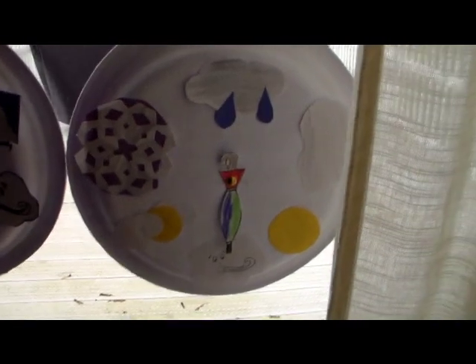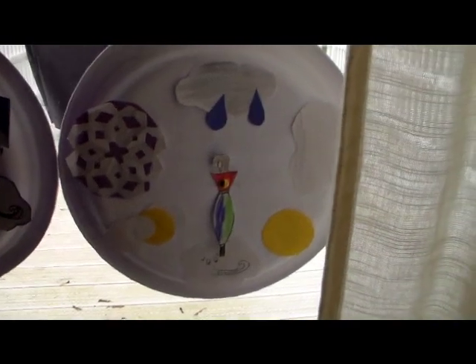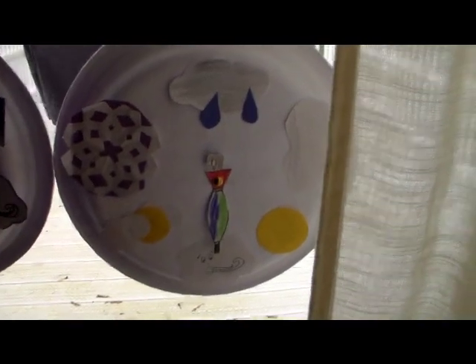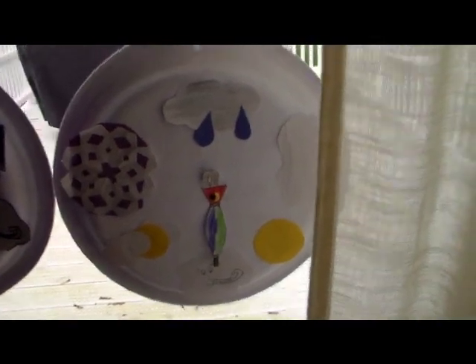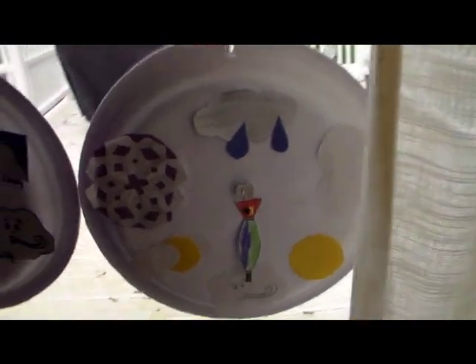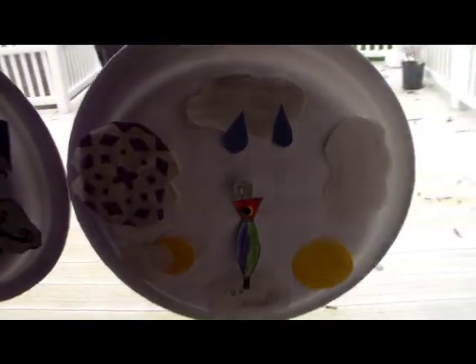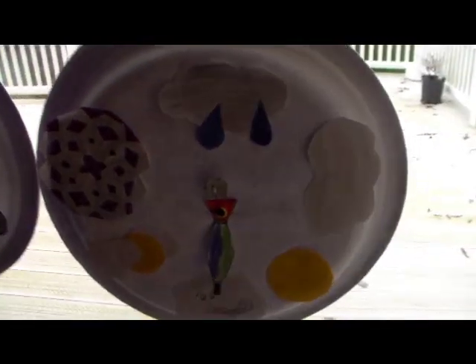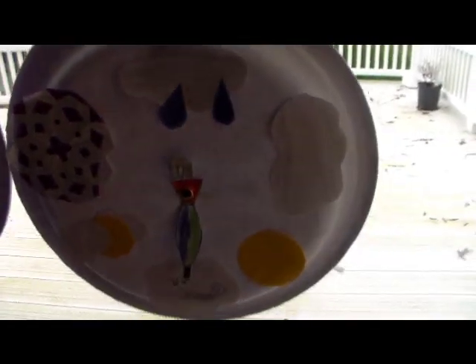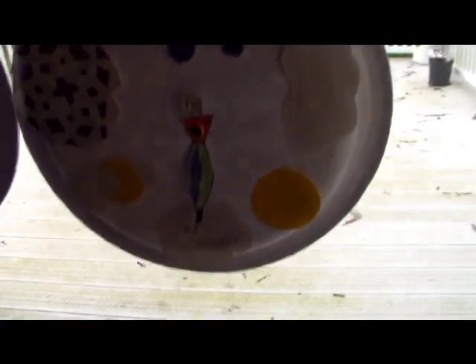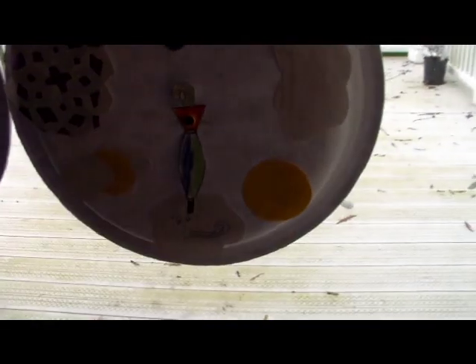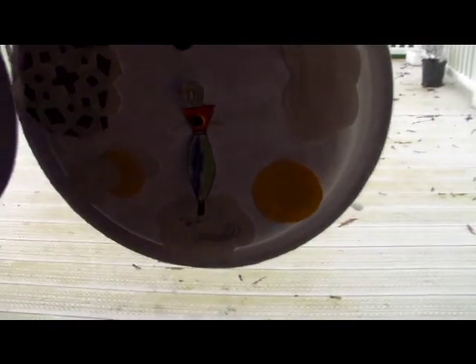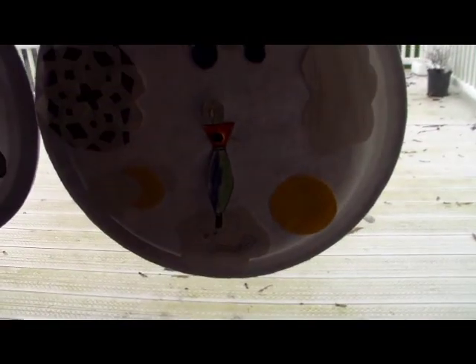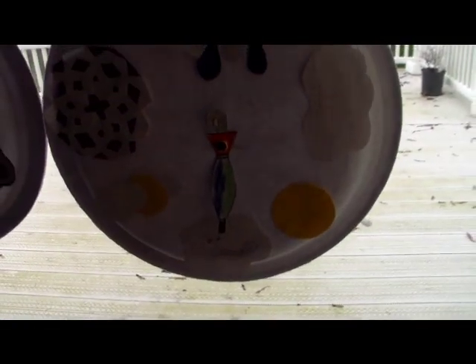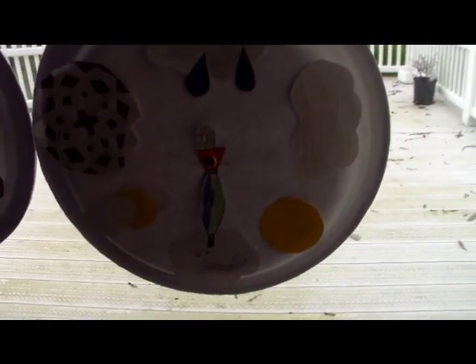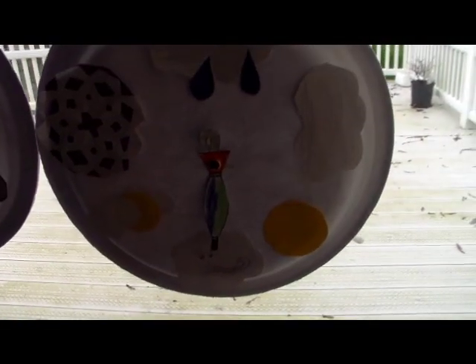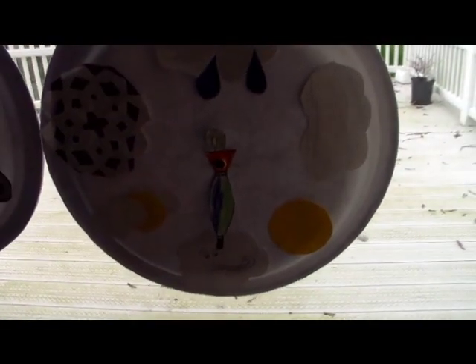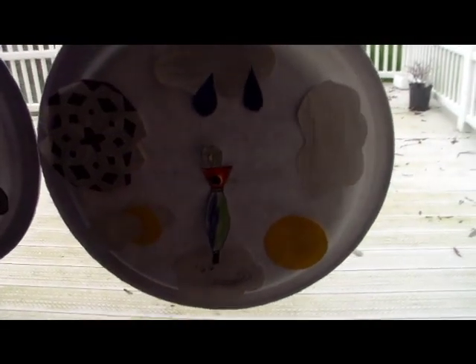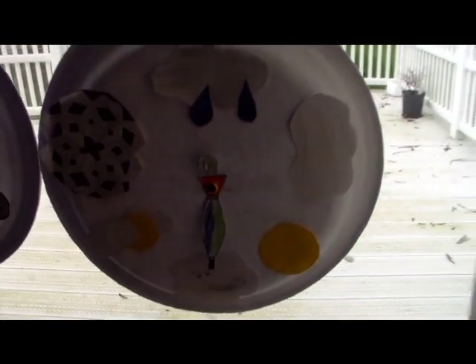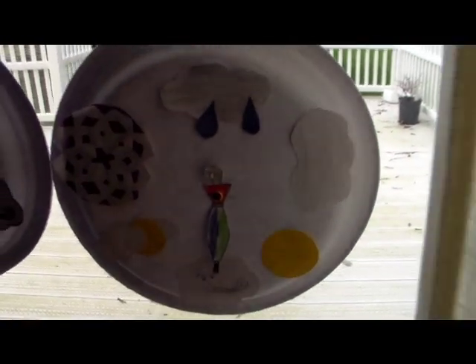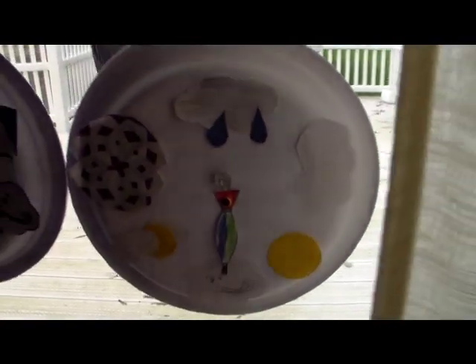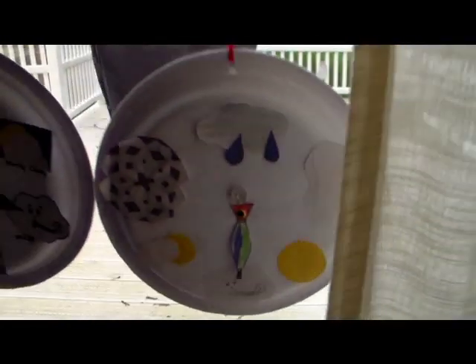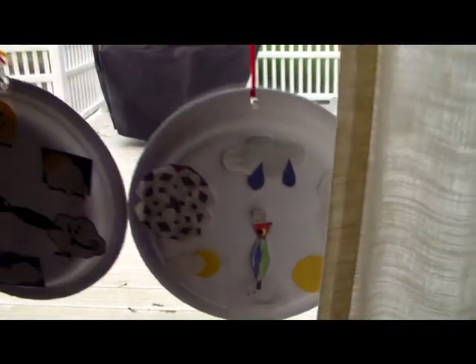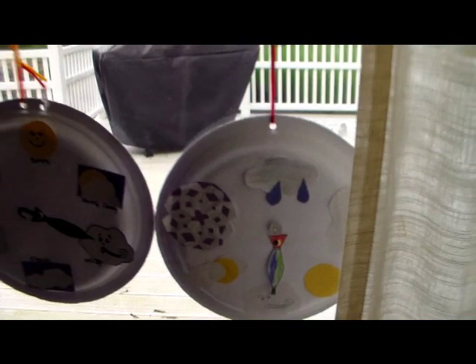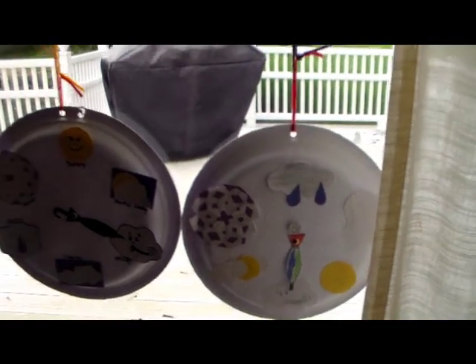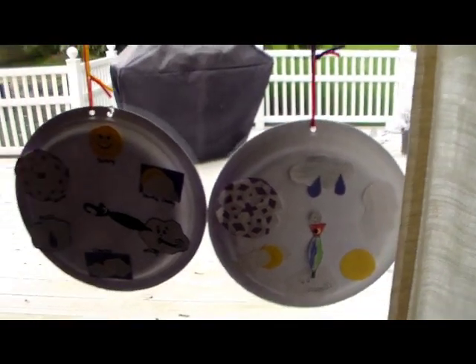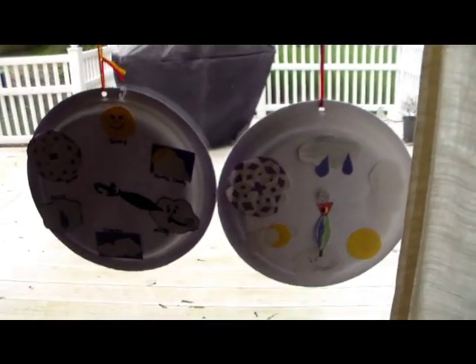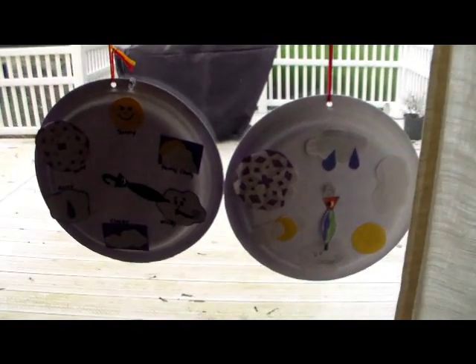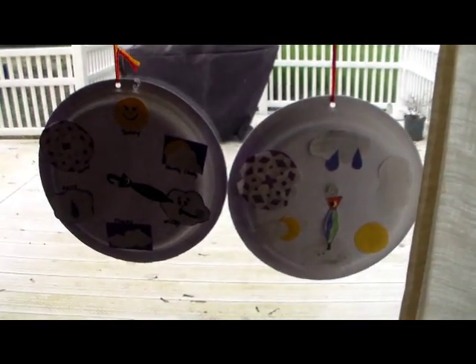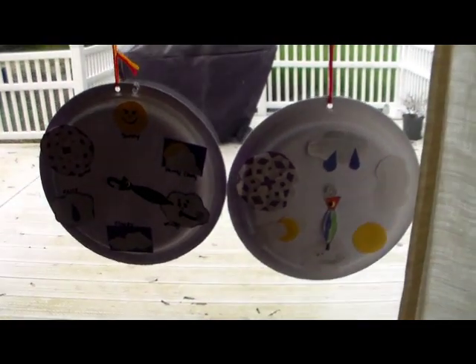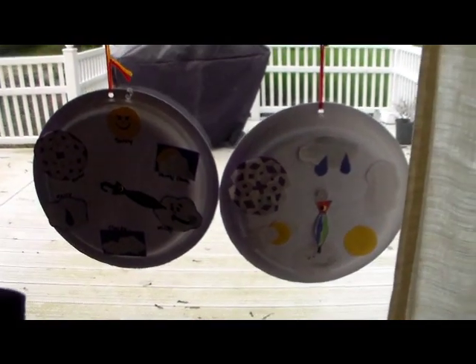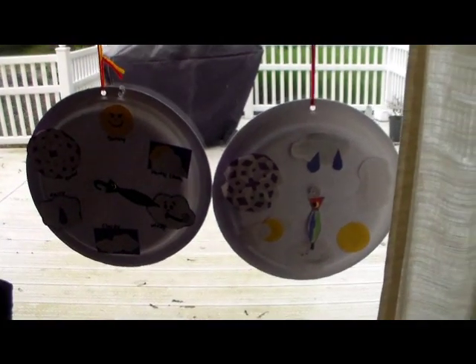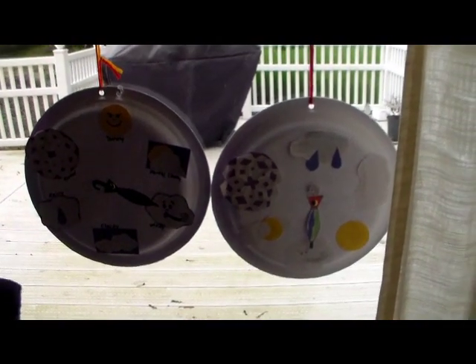Here's the other one that my son made, also with a rainbow umbrella. Yep, it's a windy day today.